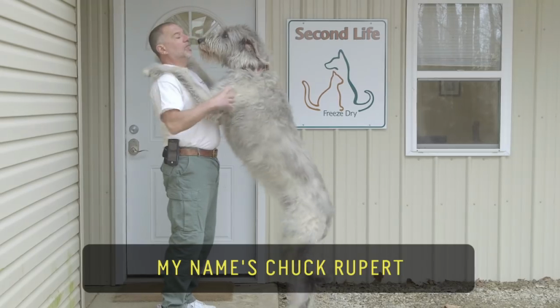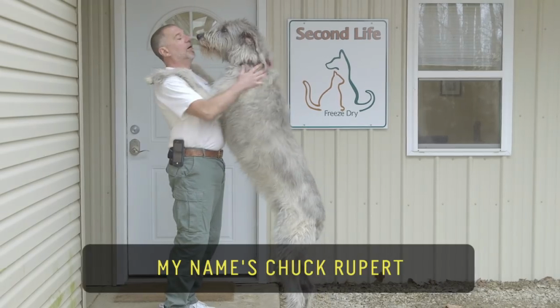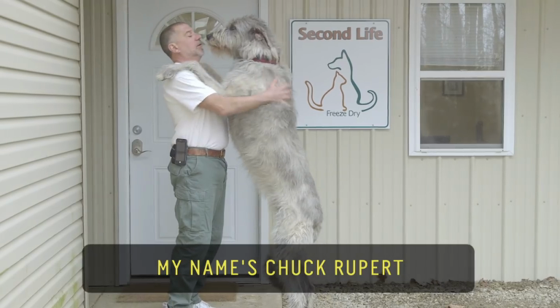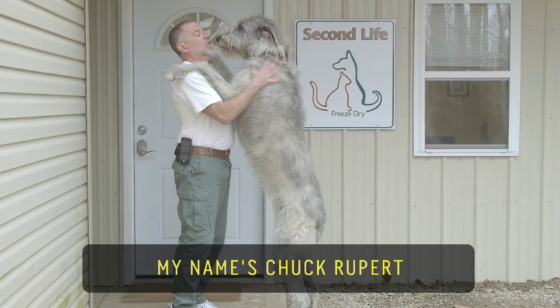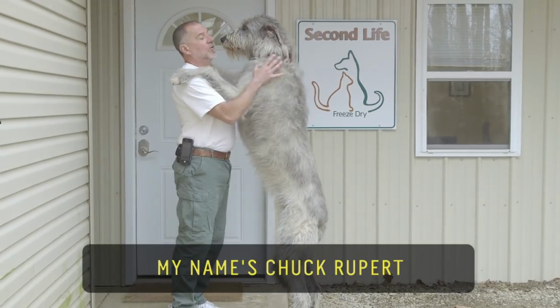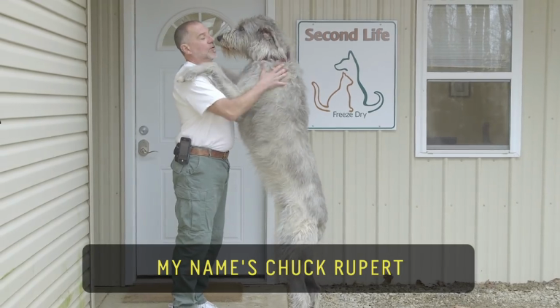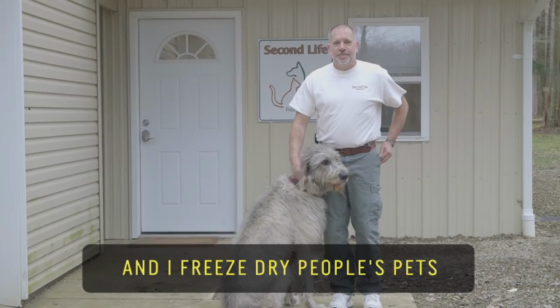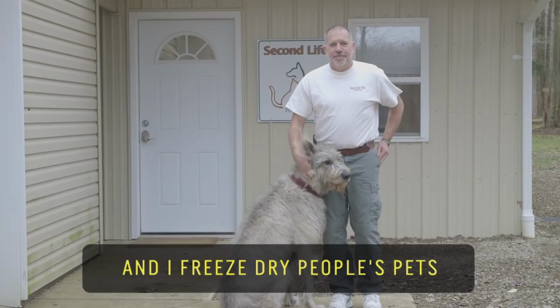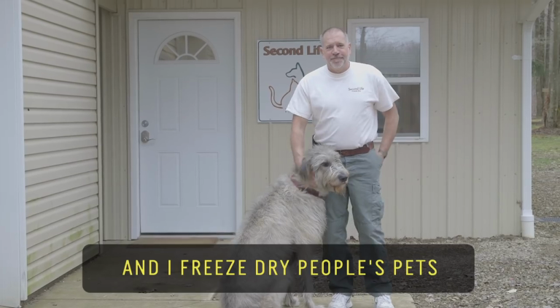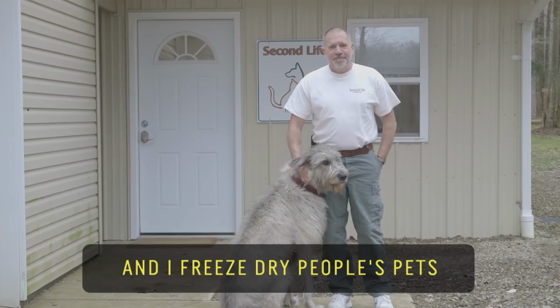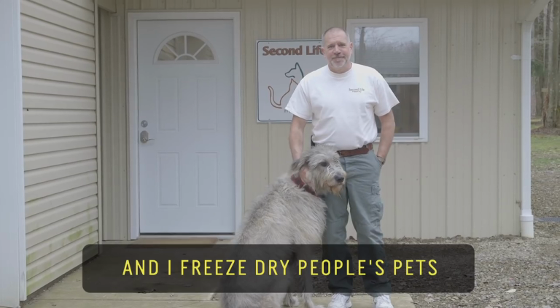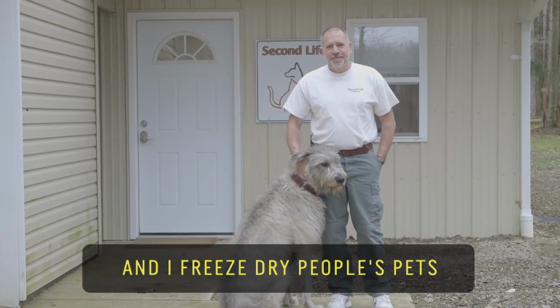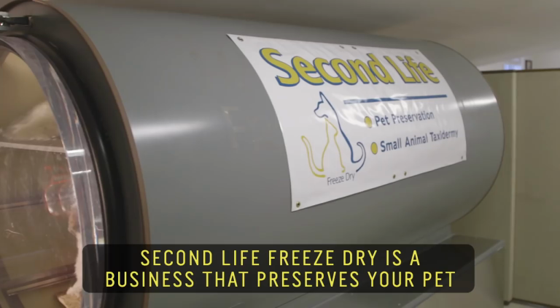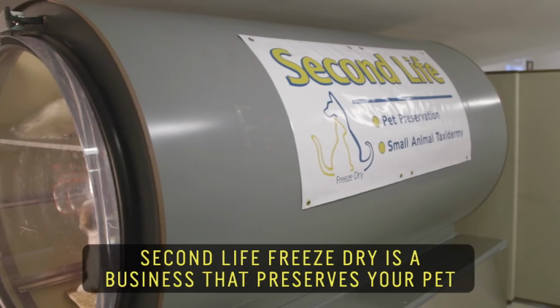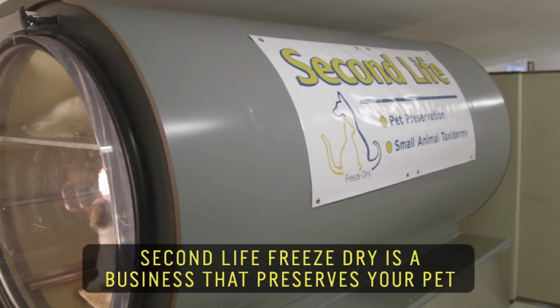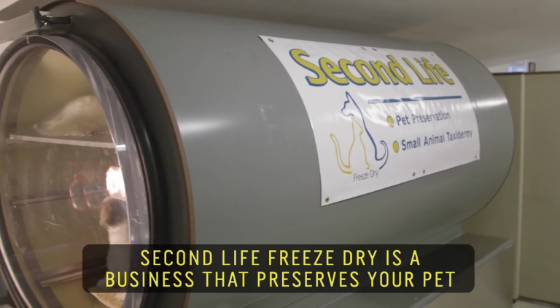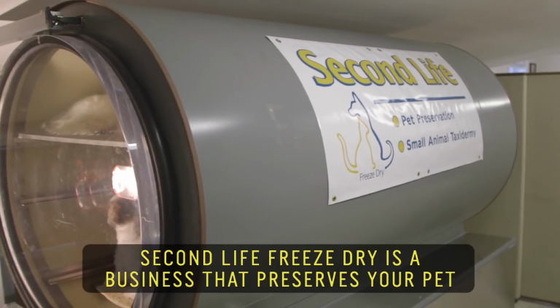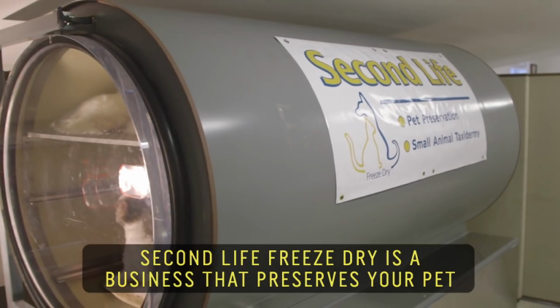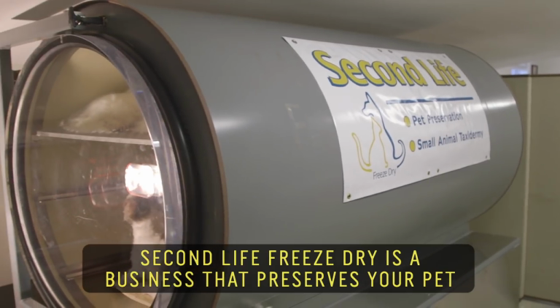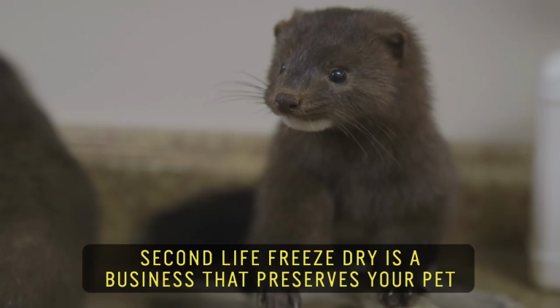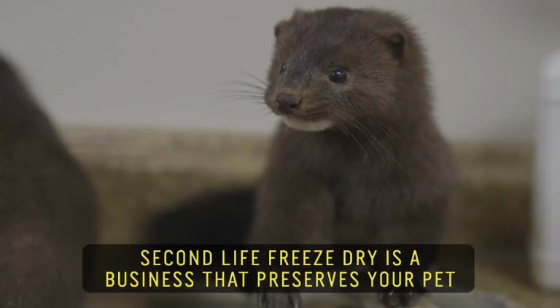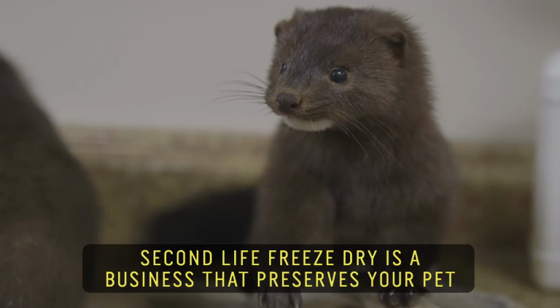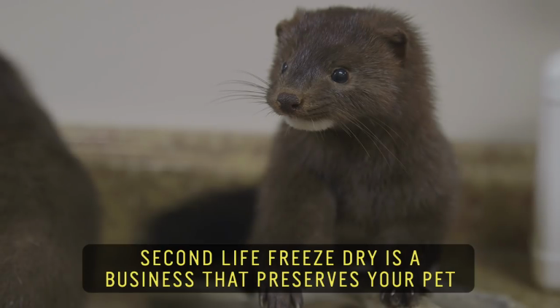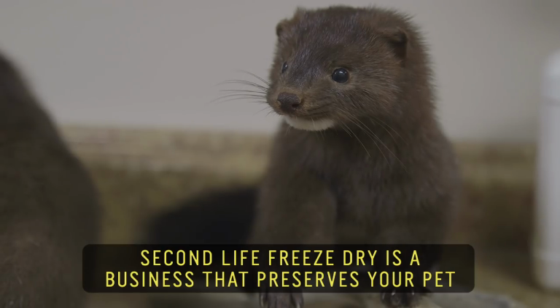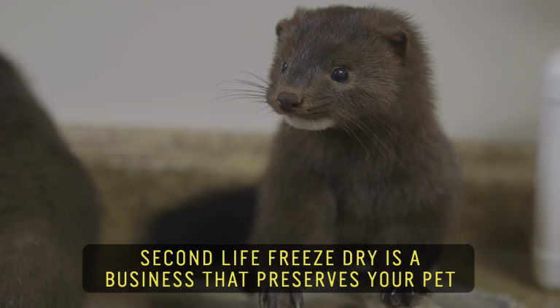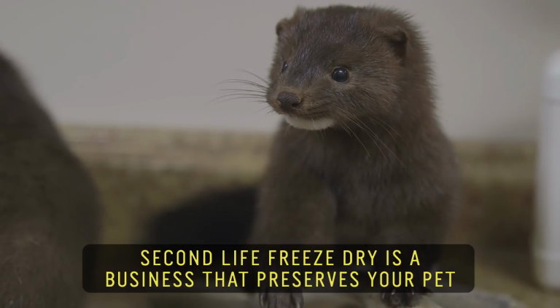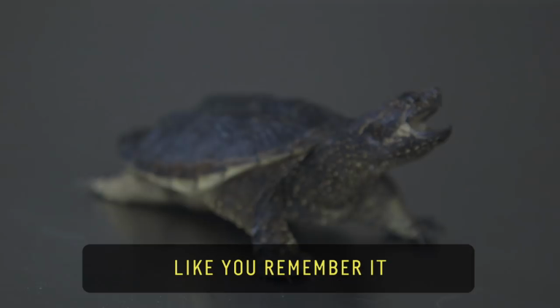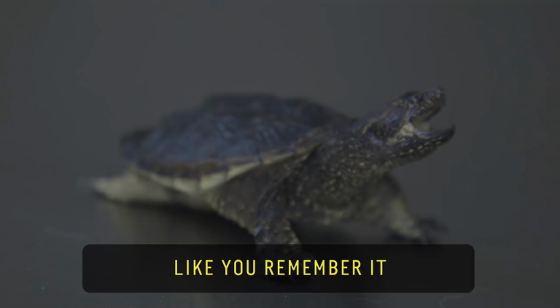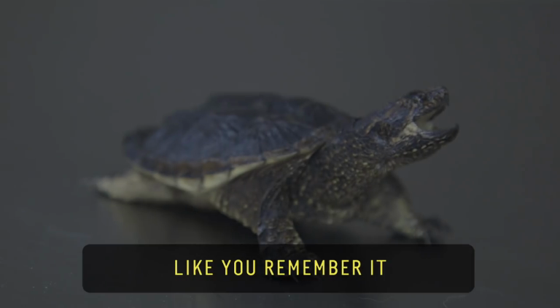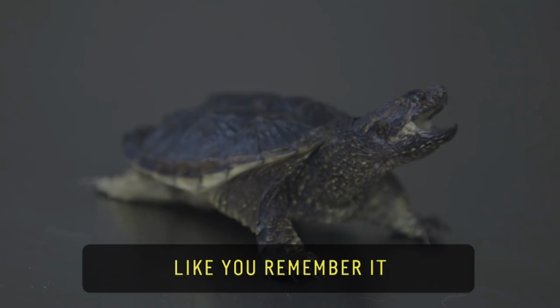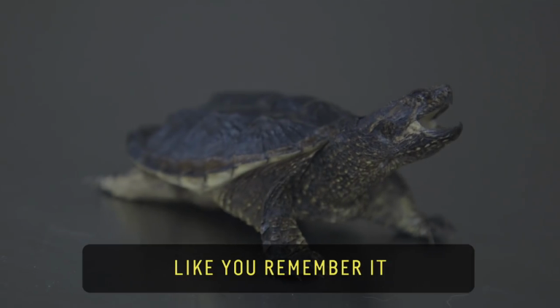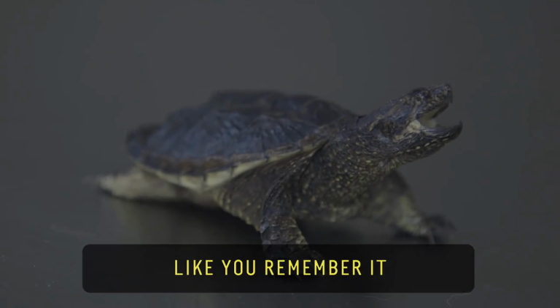My name is Chuck Rupert and I freeze-dry people's pets. Second Life Freeze-Dry is a business that preserves your pet like you remember it.